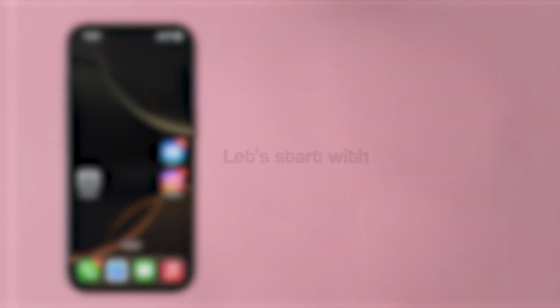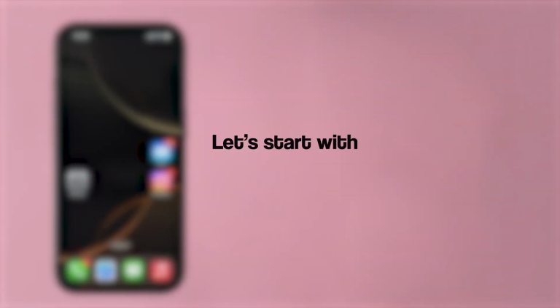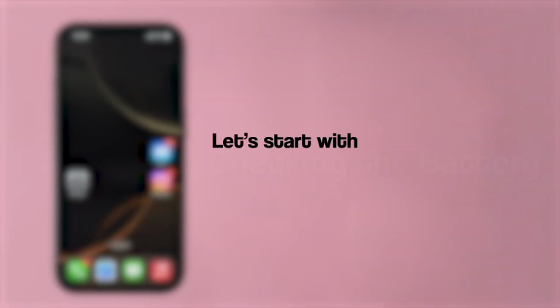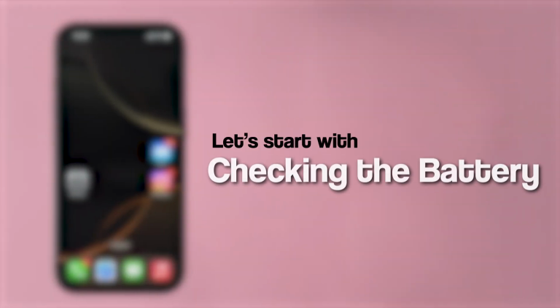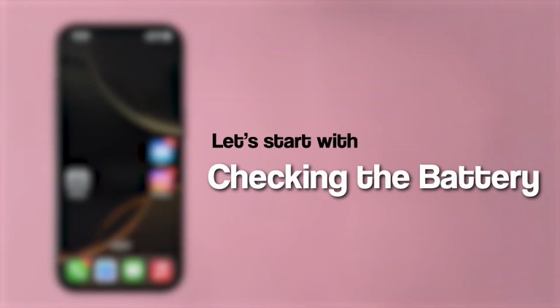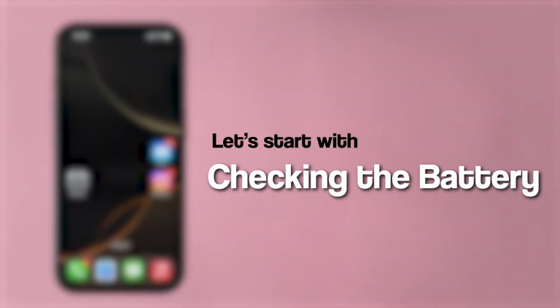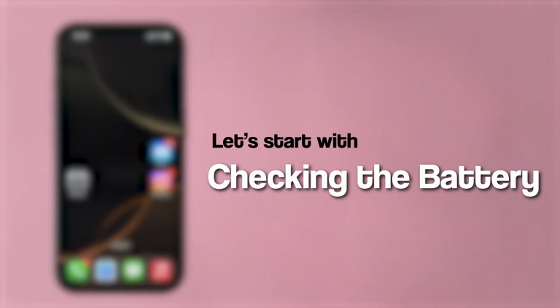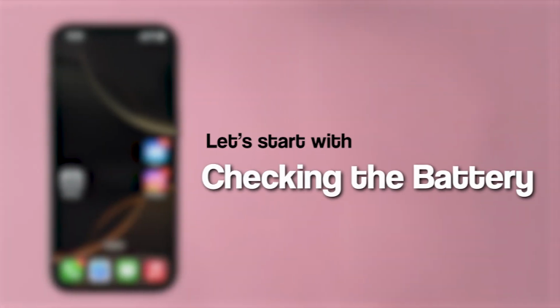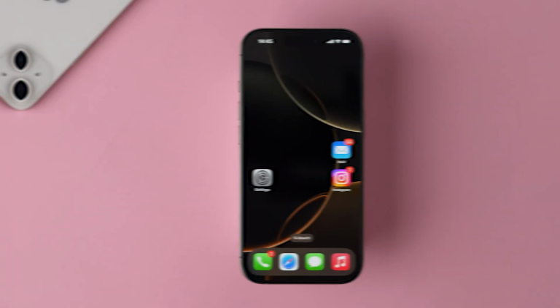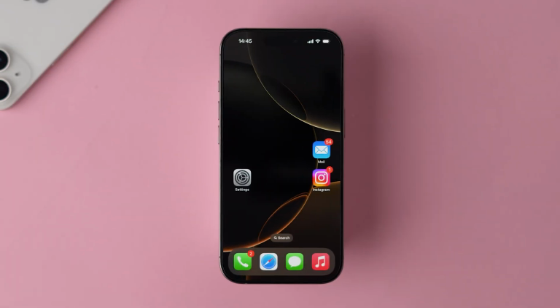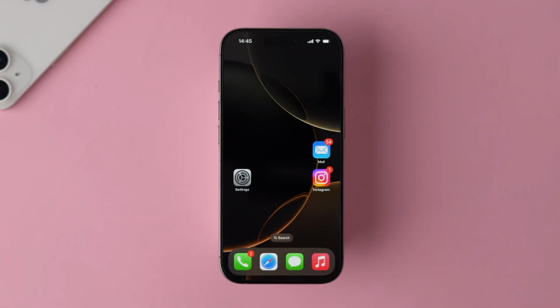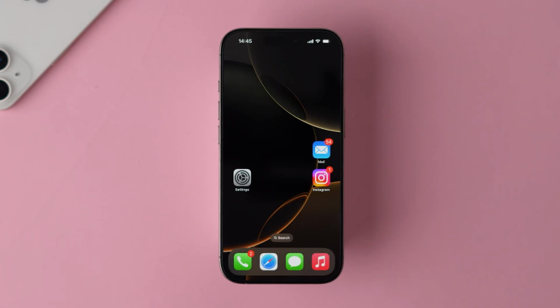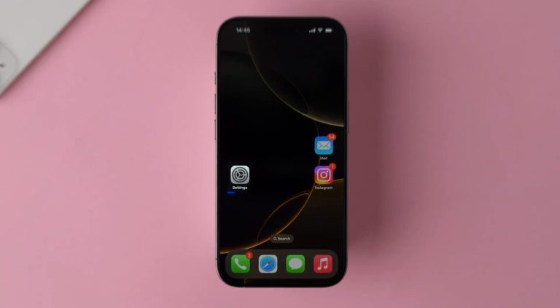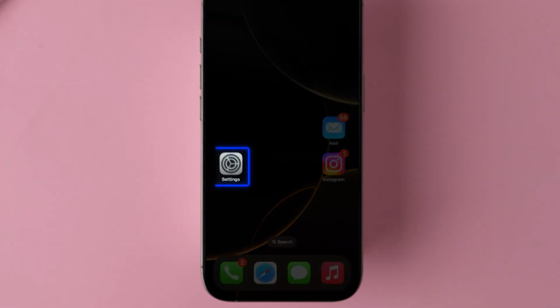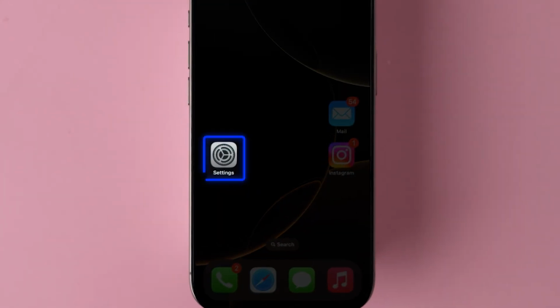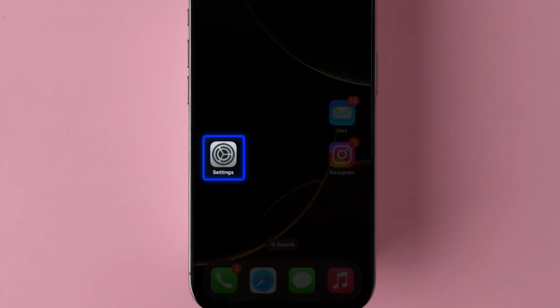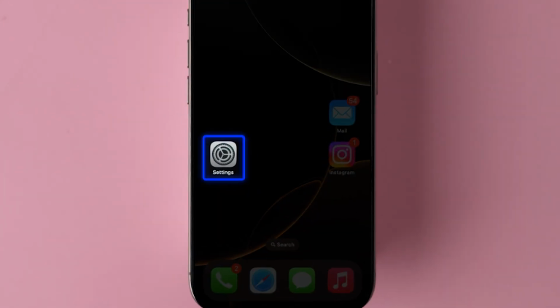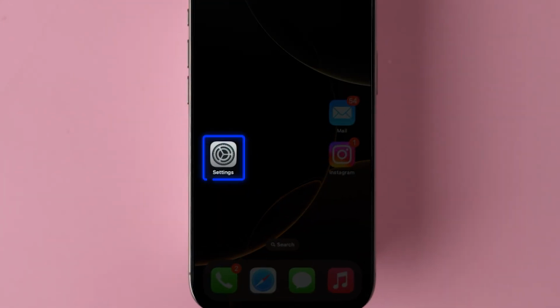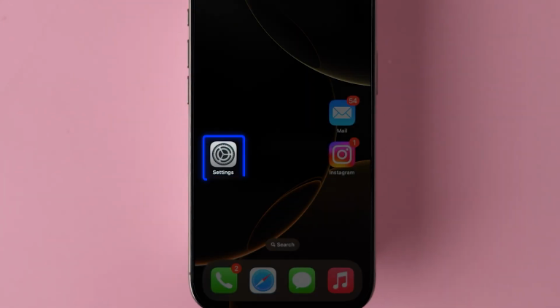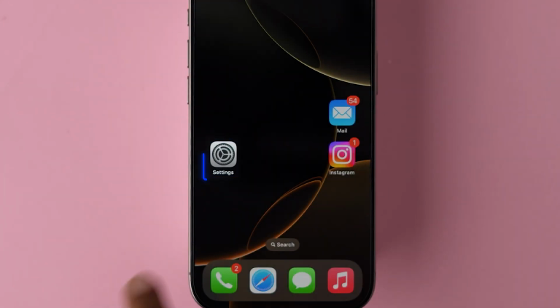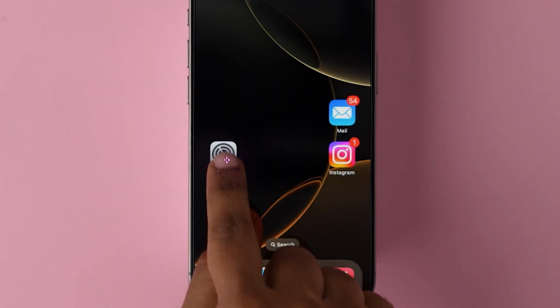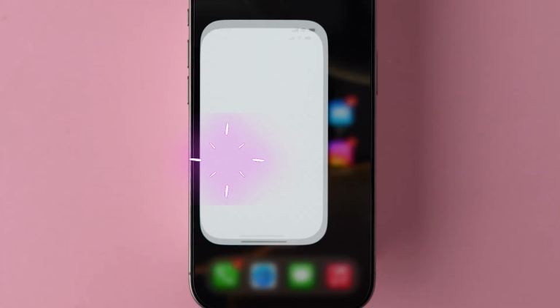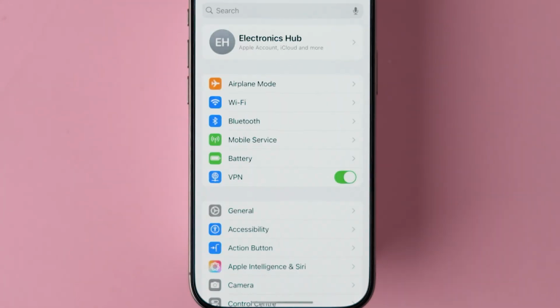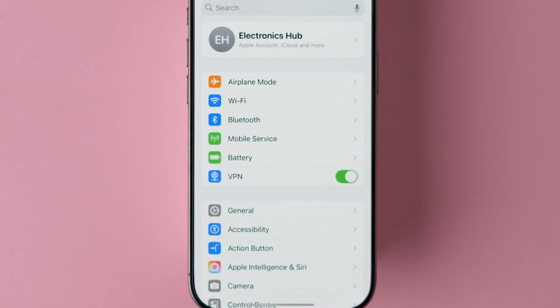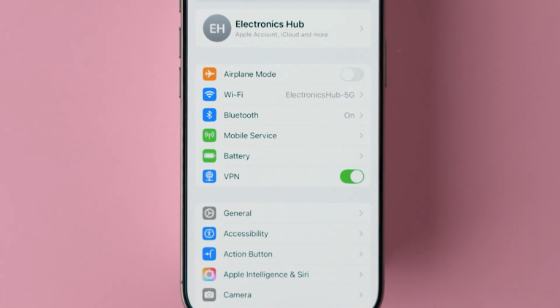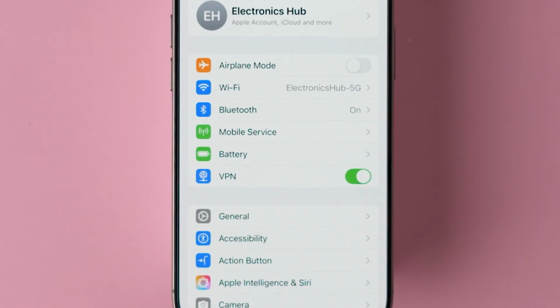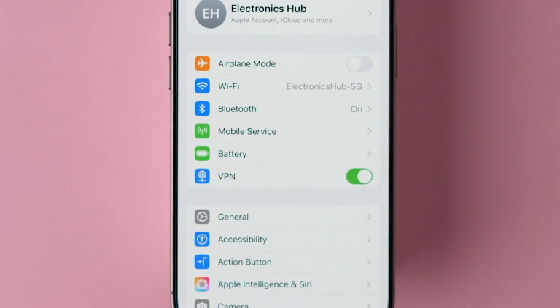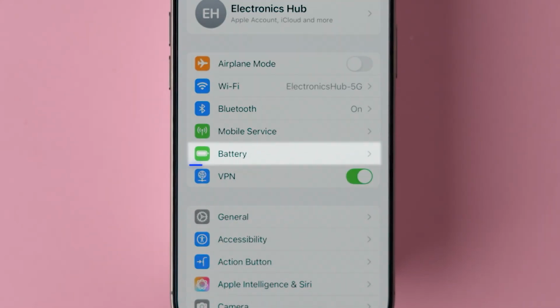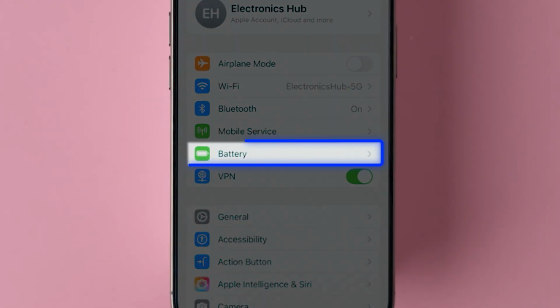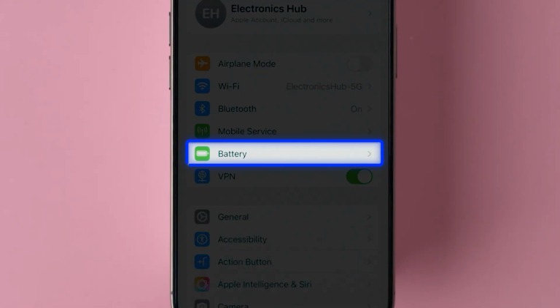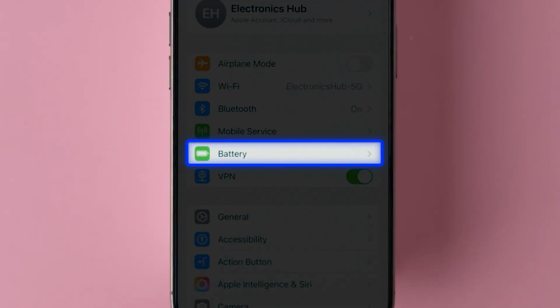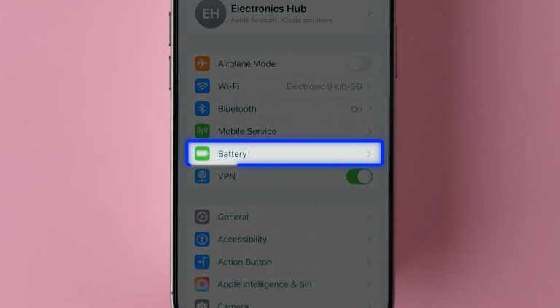Let's start with checking the battery. Open the Settings app on your device, then click on the Battery option.